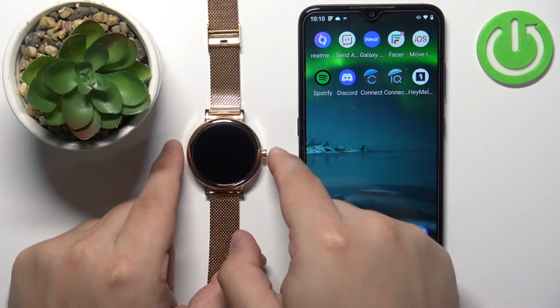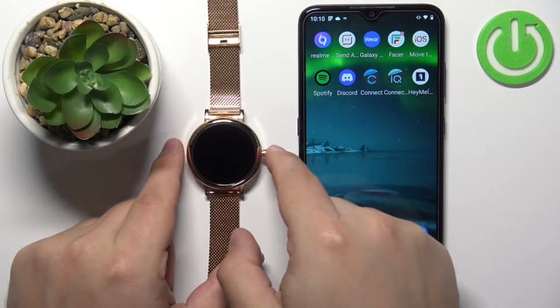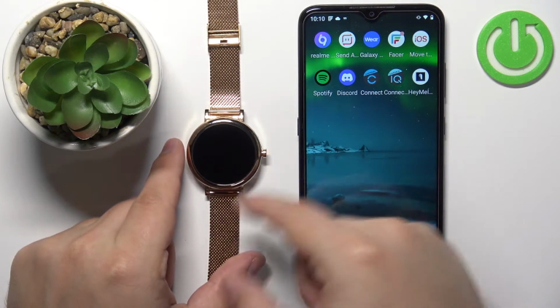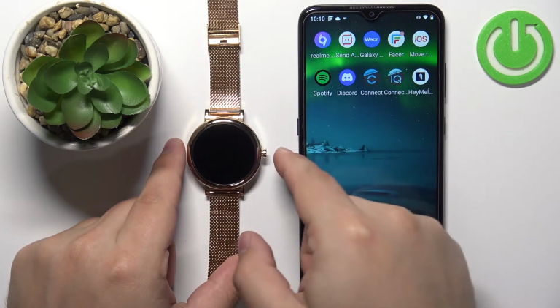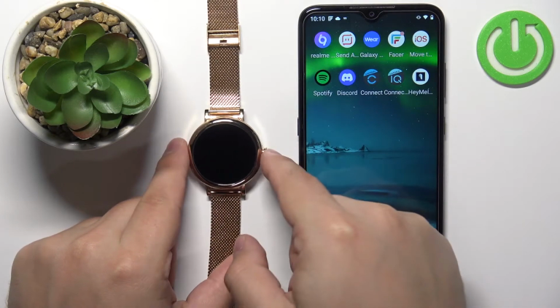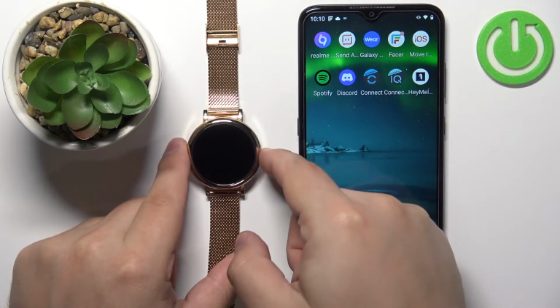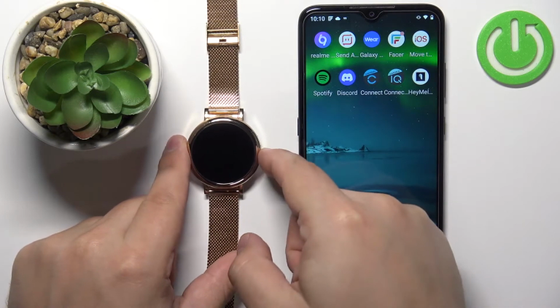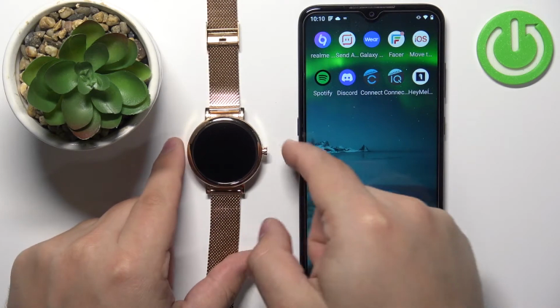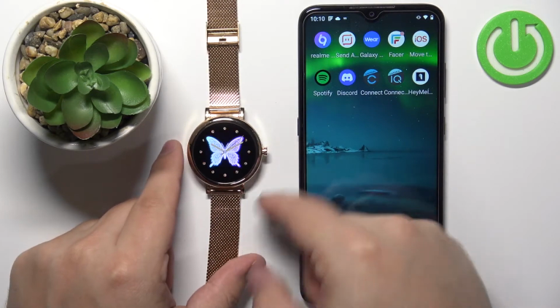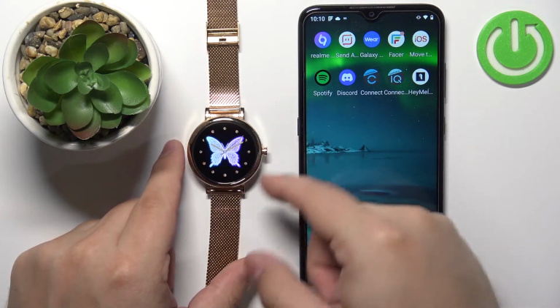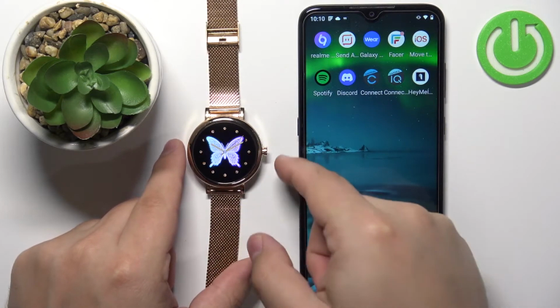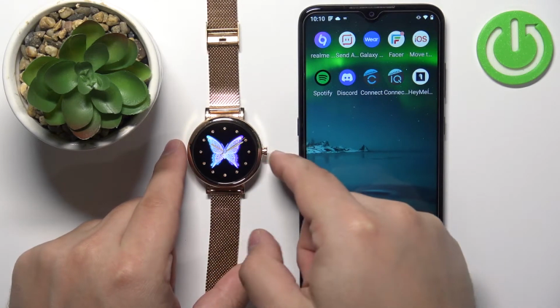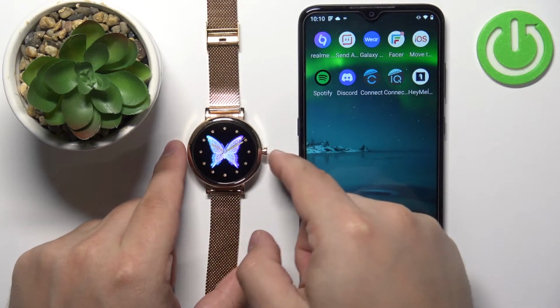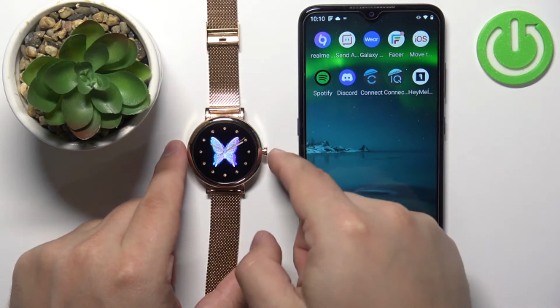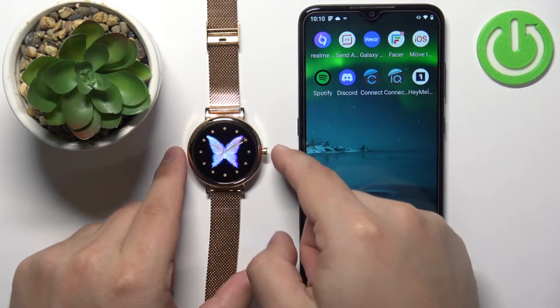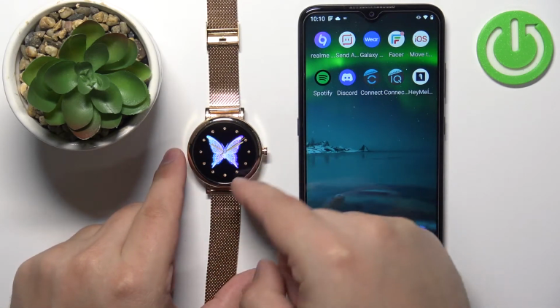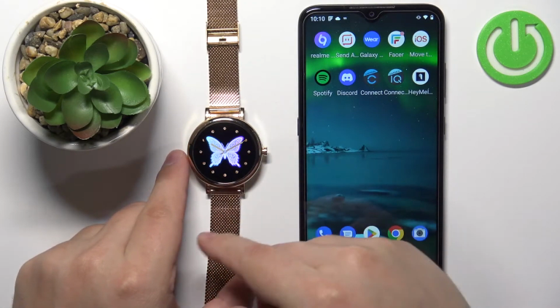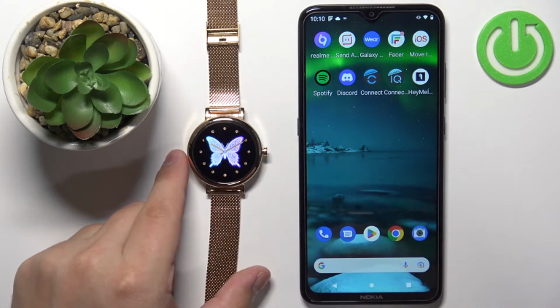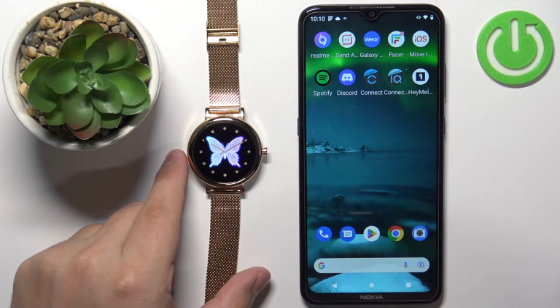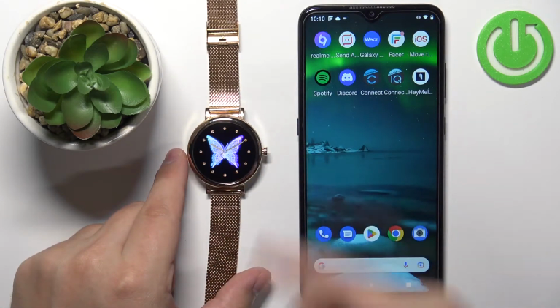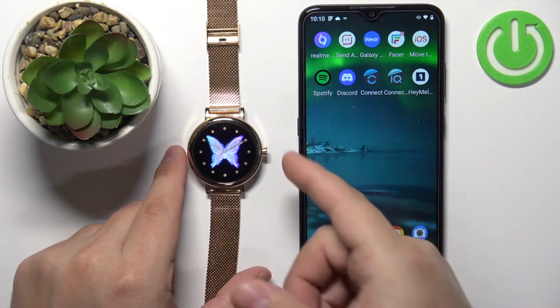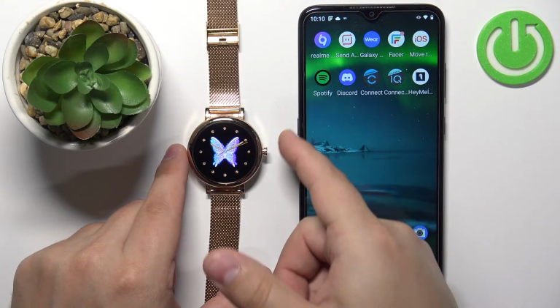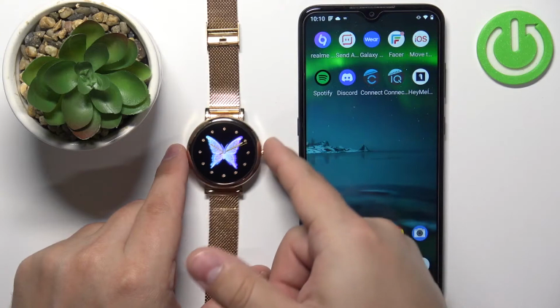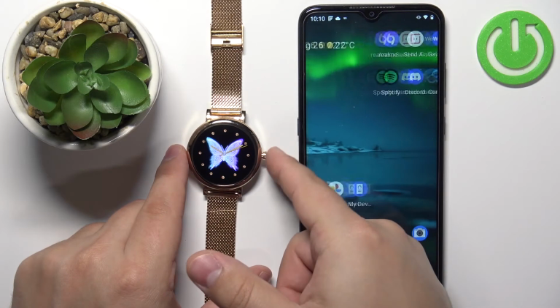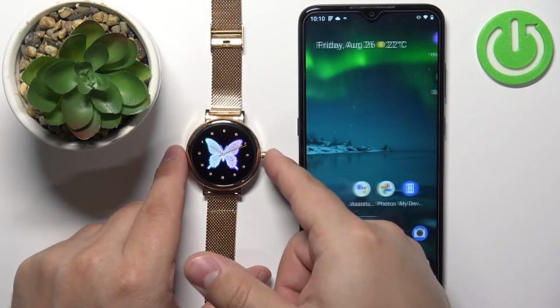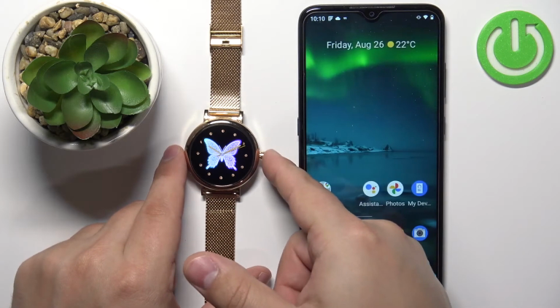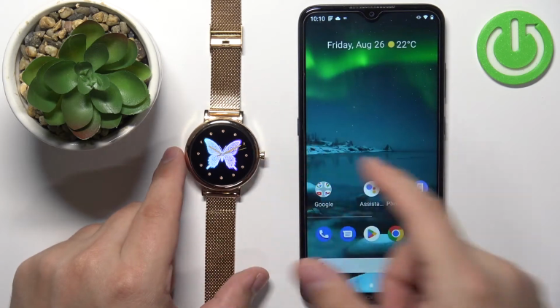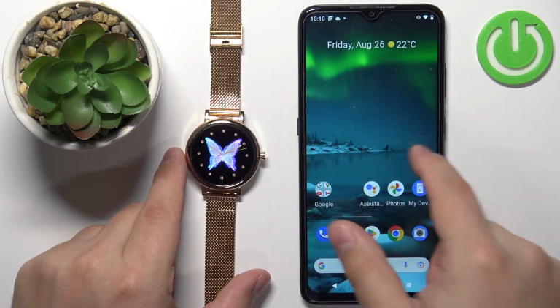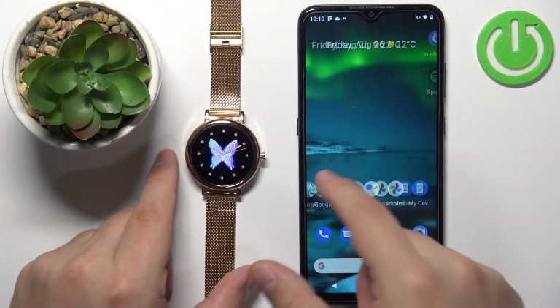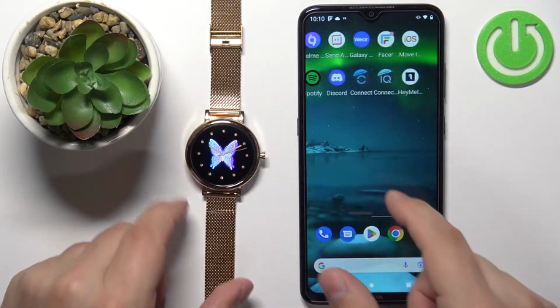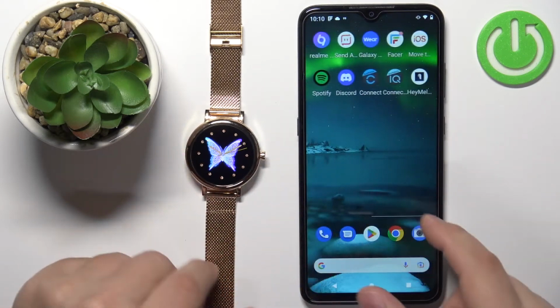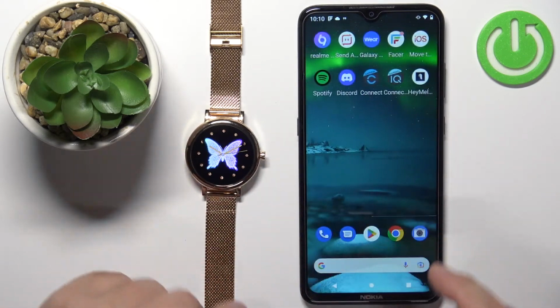My watch is already turned on so I don't need to do it, but if you need to turn on the watch press and hold the side button for a couple of seconds.